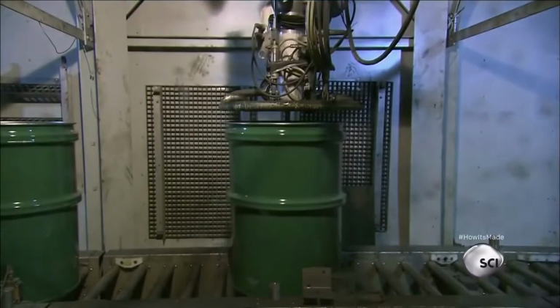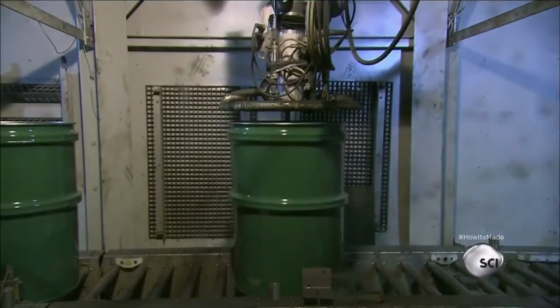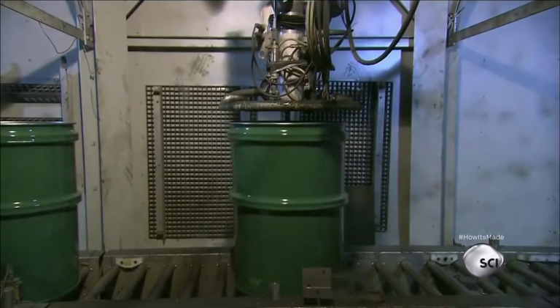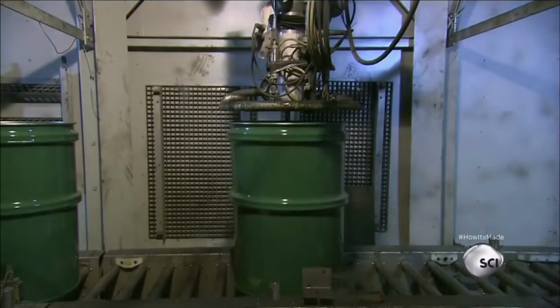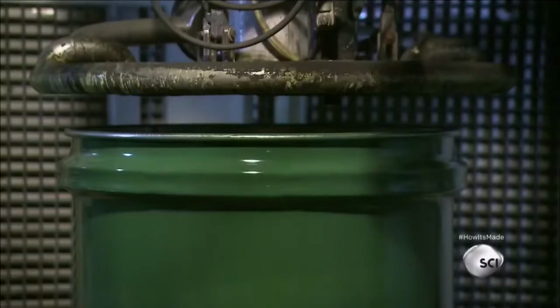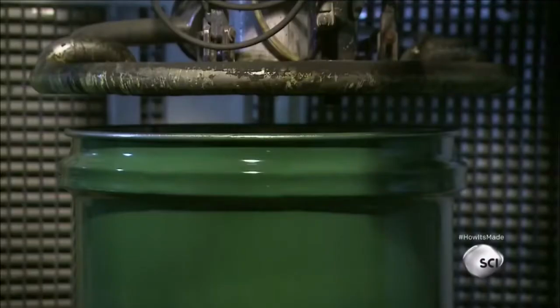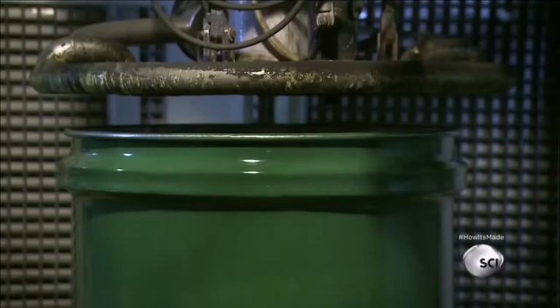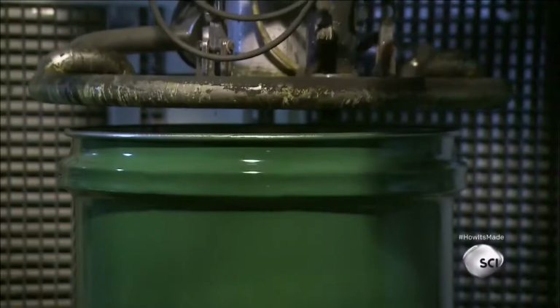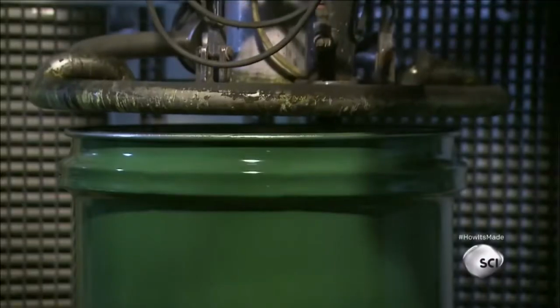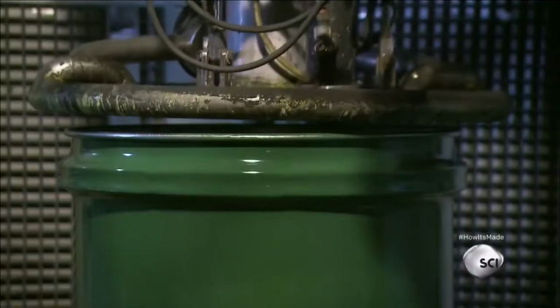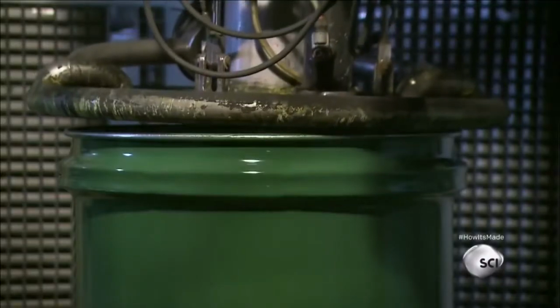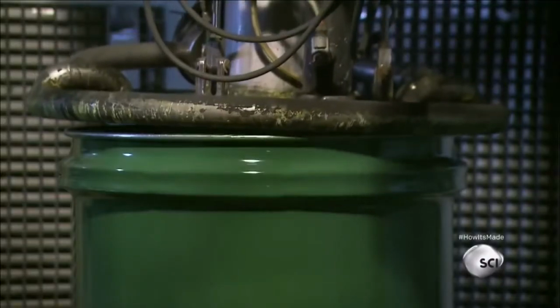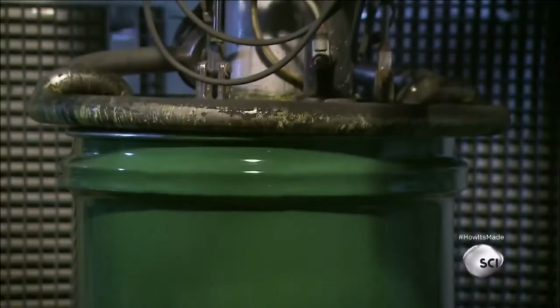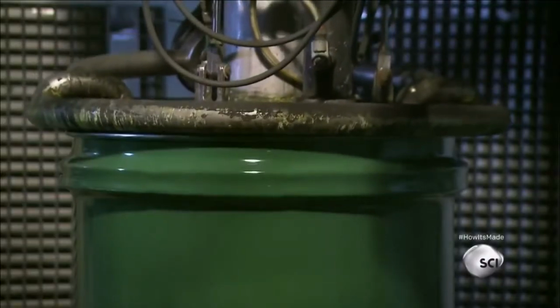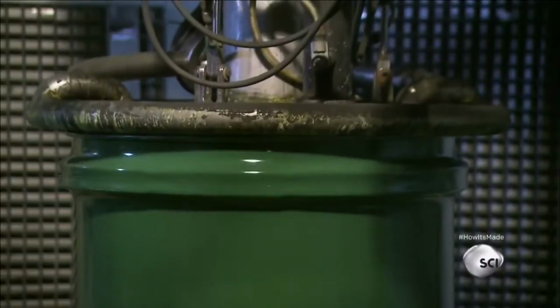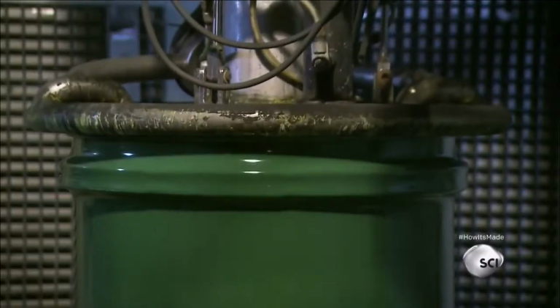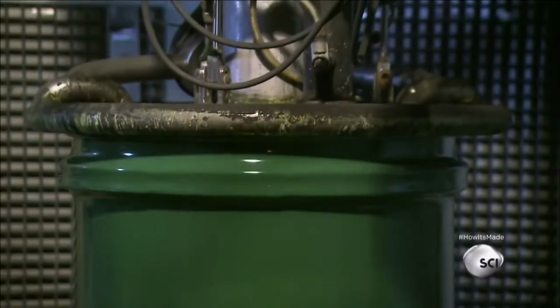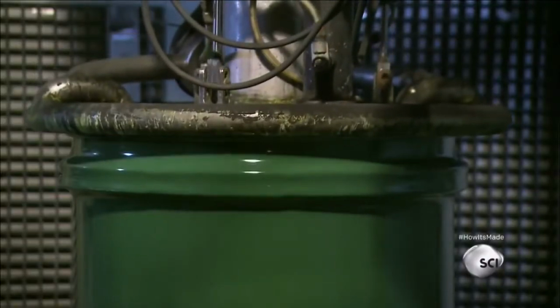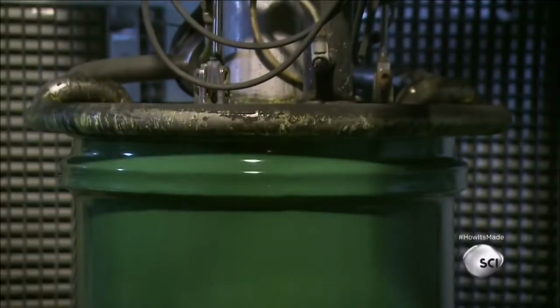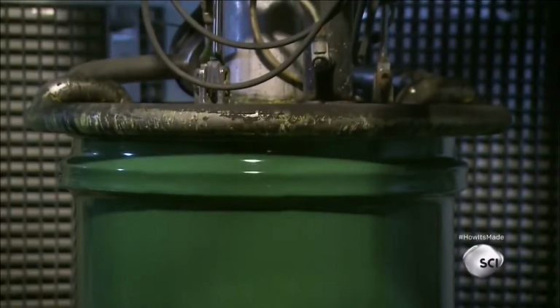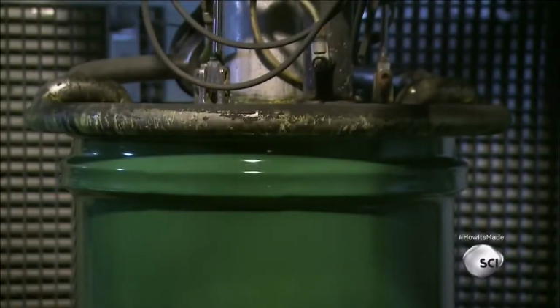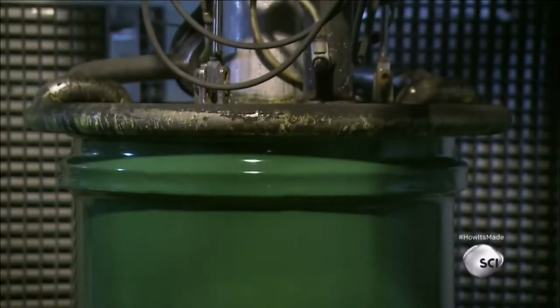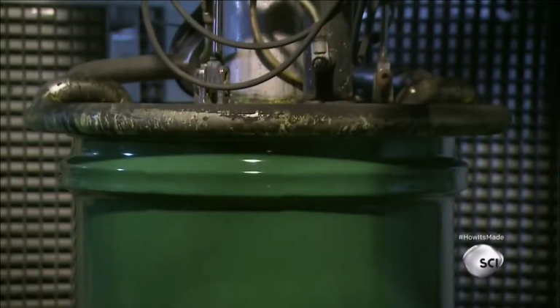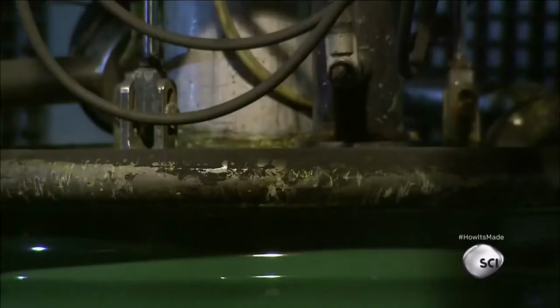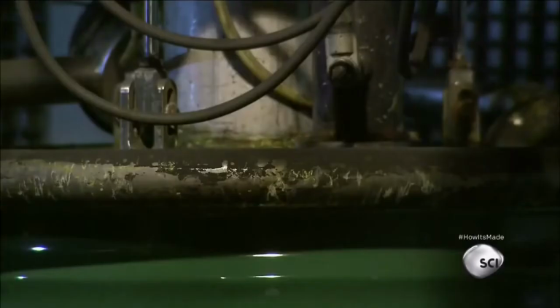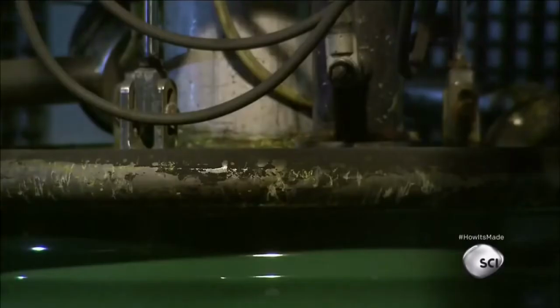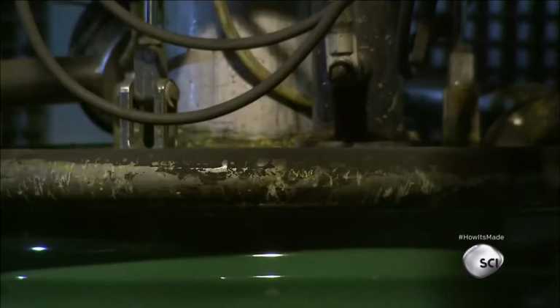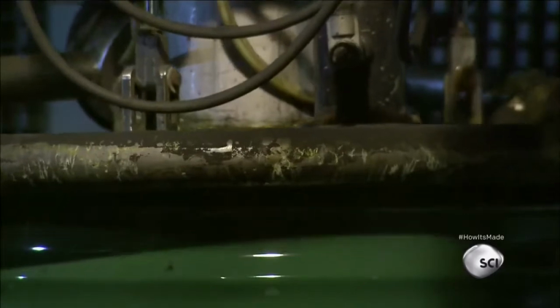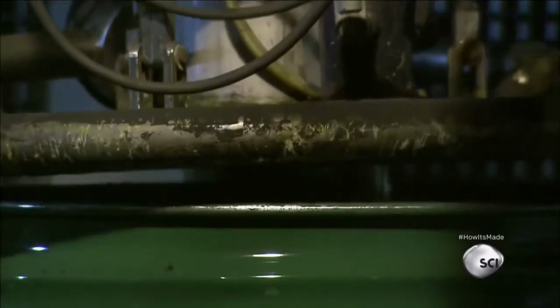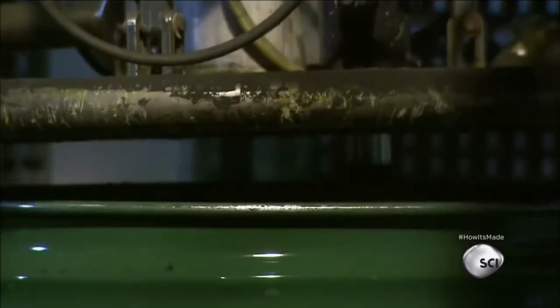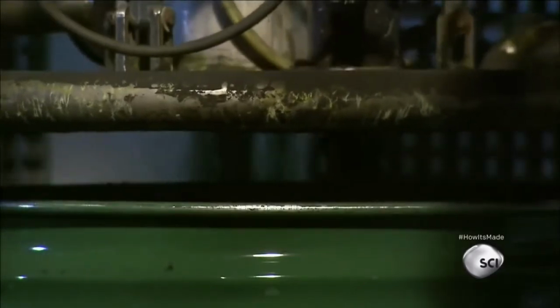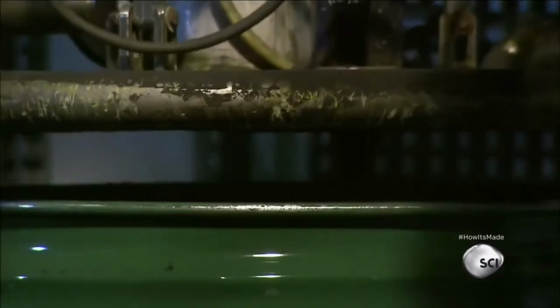They then roast it at 1,562 degrees Fahrenheit, which concentrates it into a jet black powder. The uranium powder flows into 55-gallon steel drums.